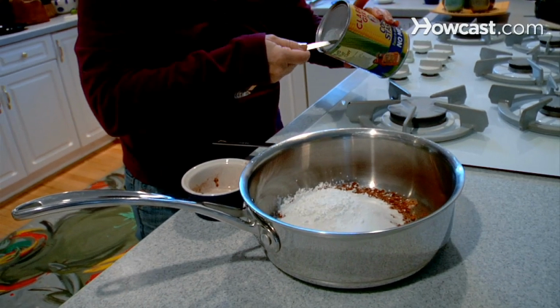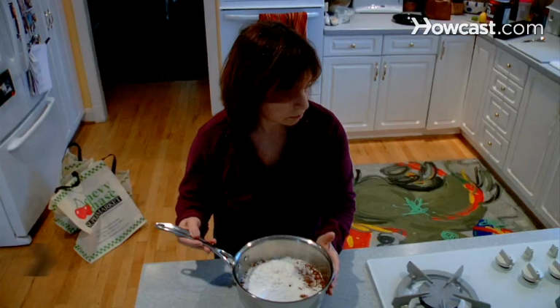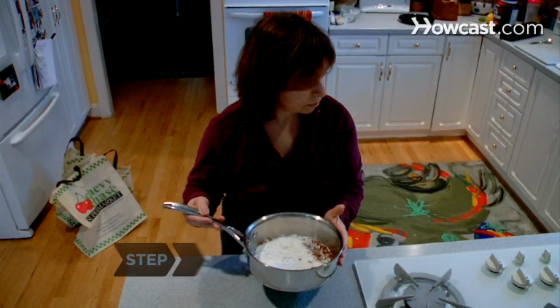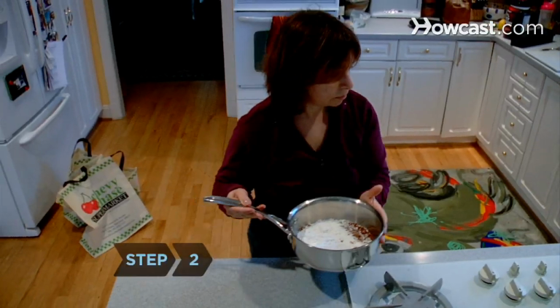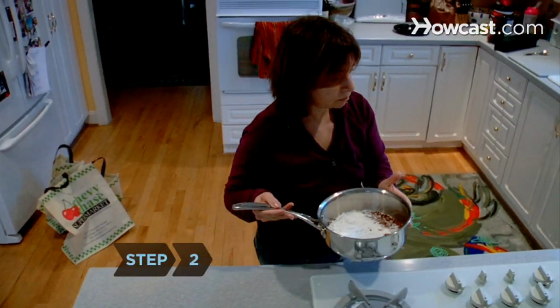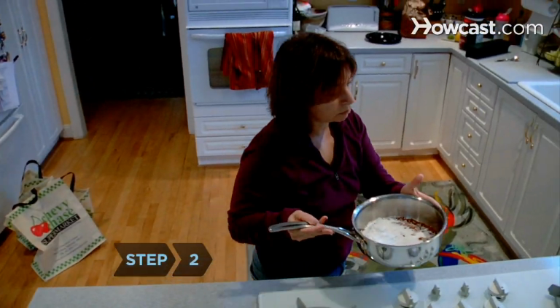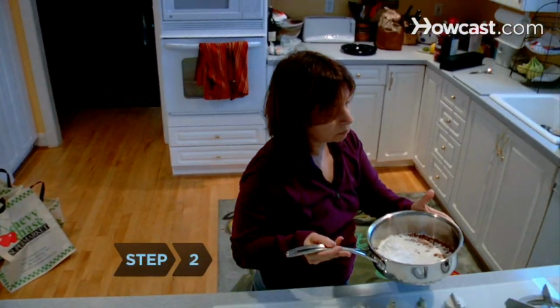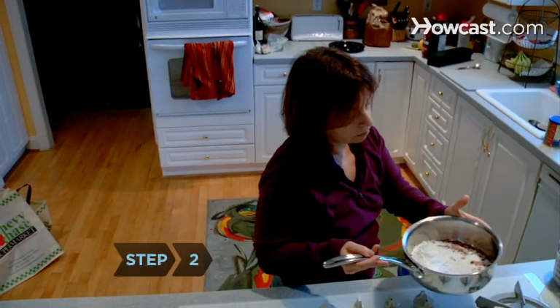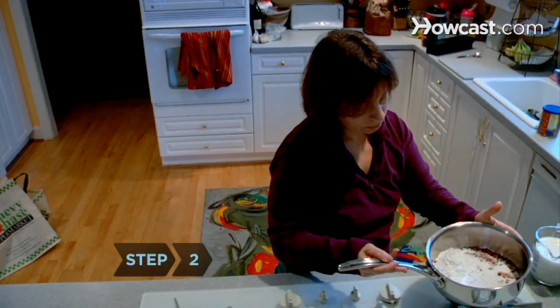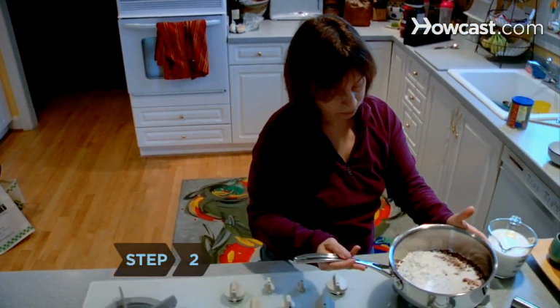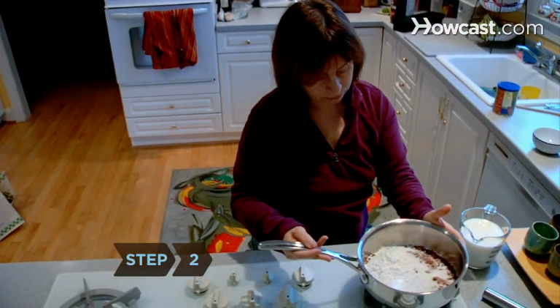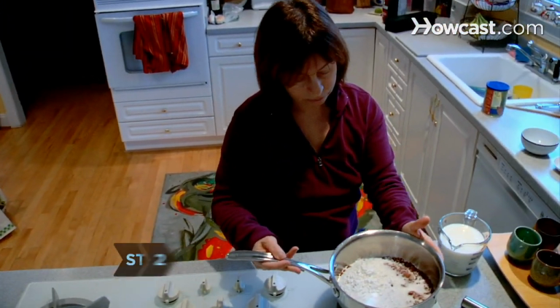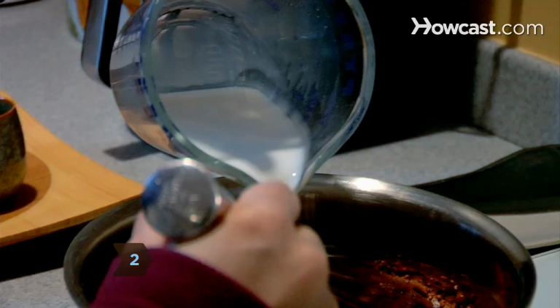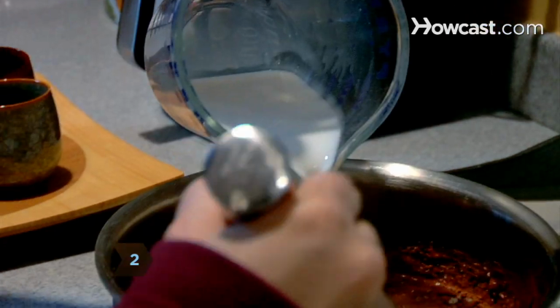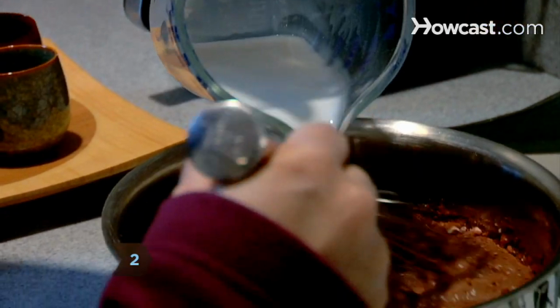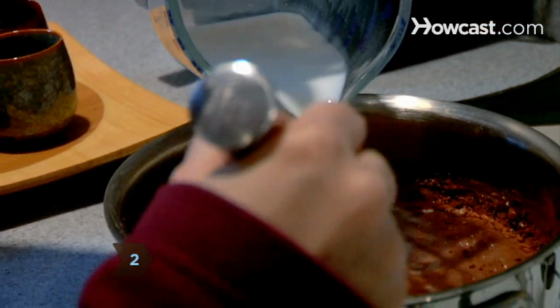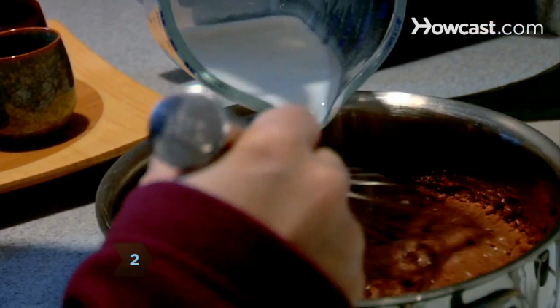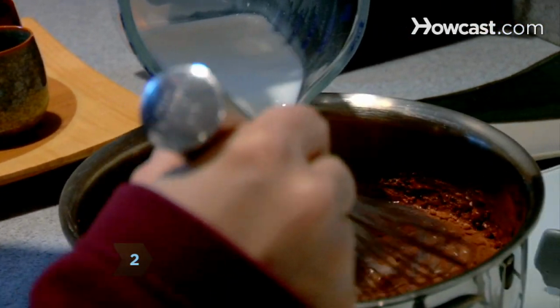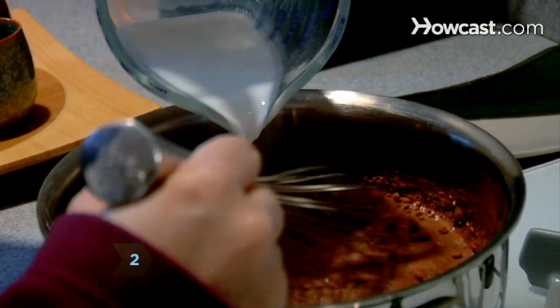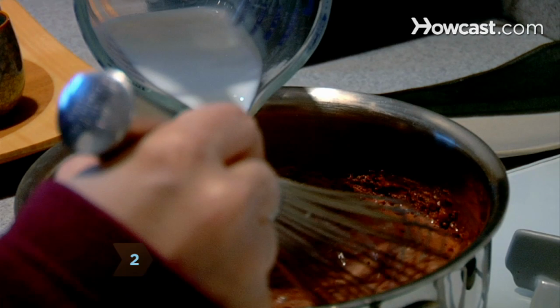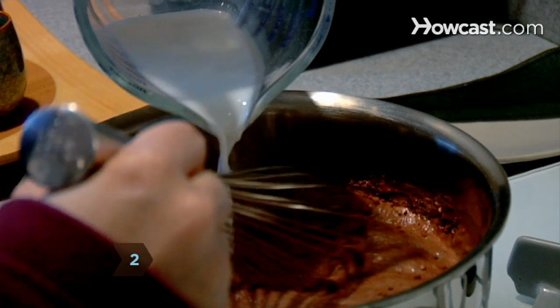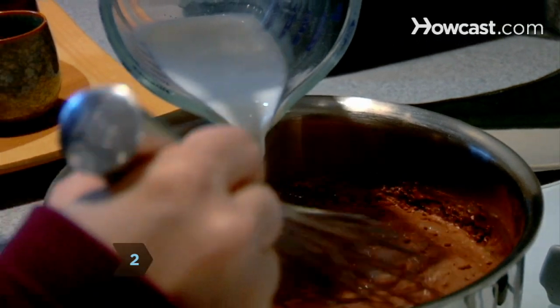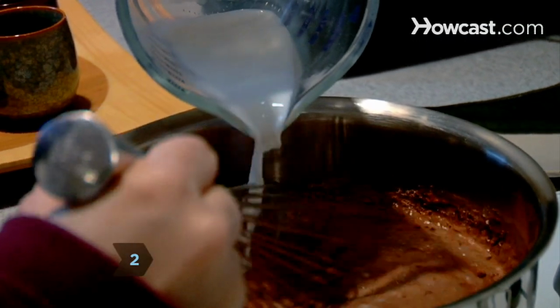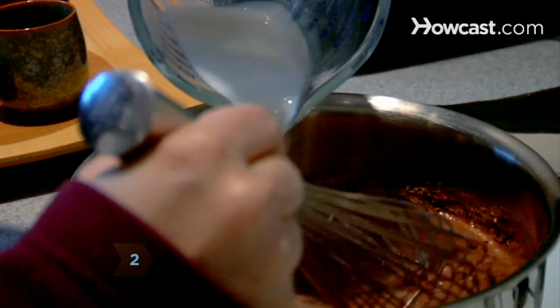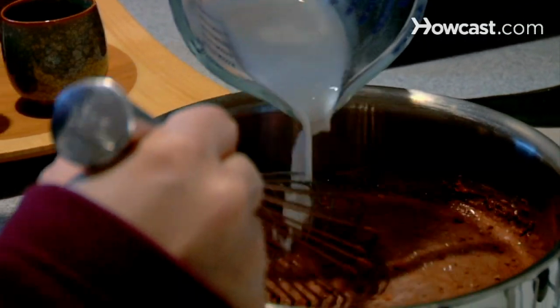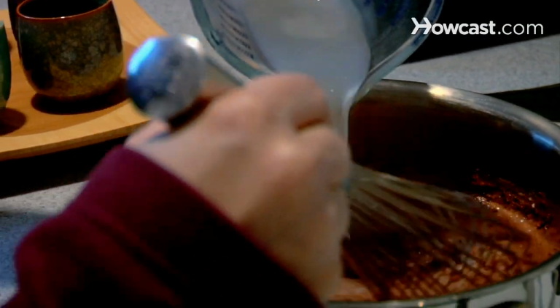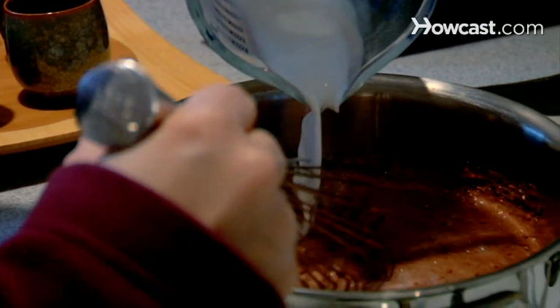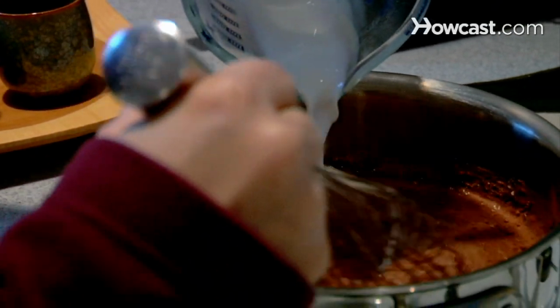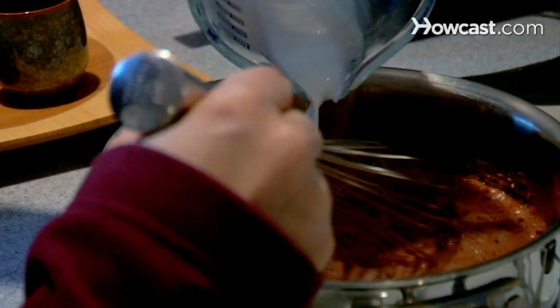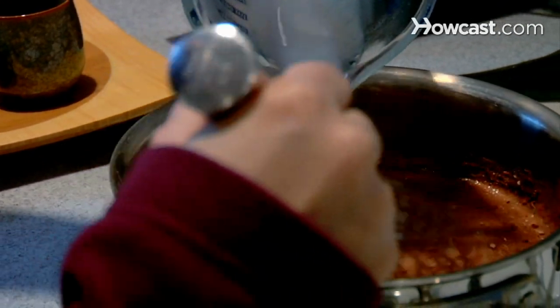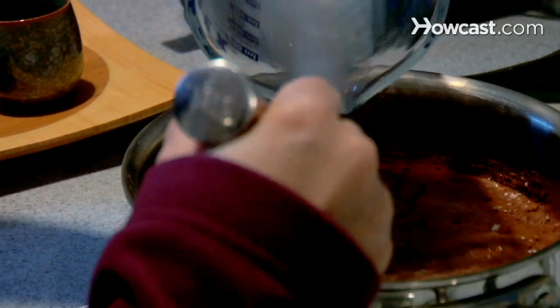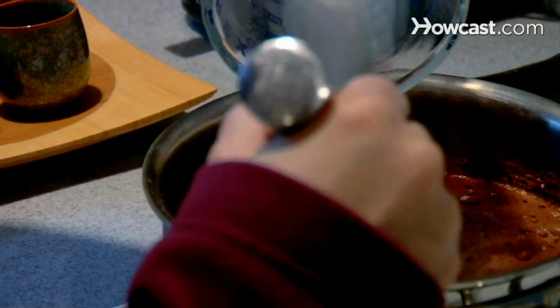Step 2. Place the saucepan over medium heat and whisk in the milk. Bring the mixture to a boil and continue to stir until it thickens.